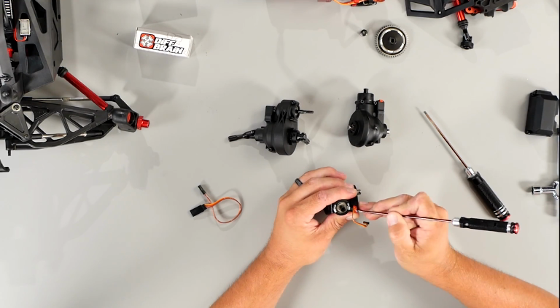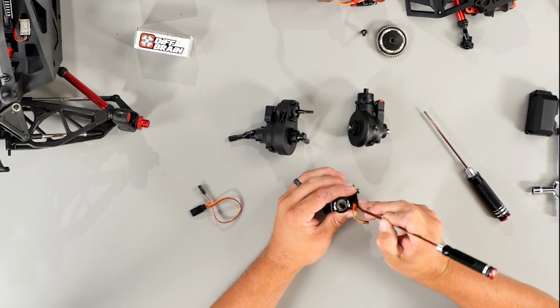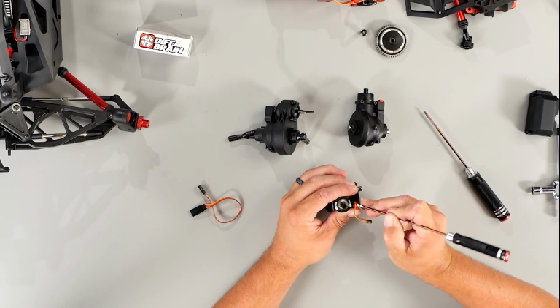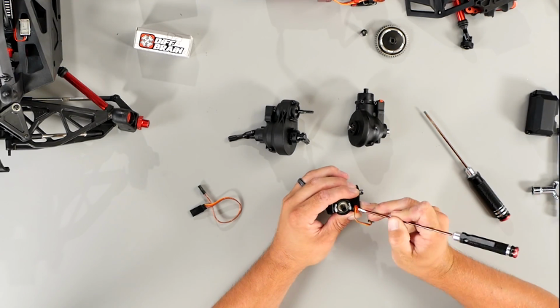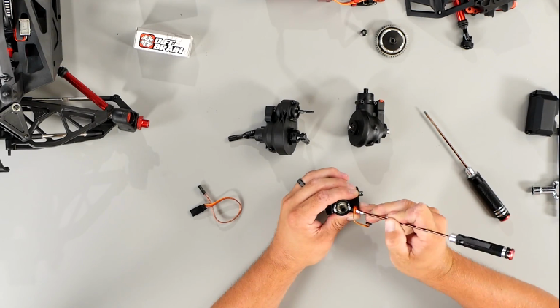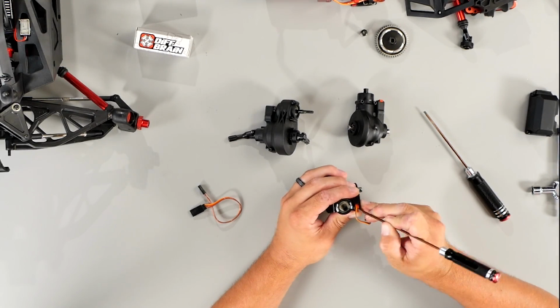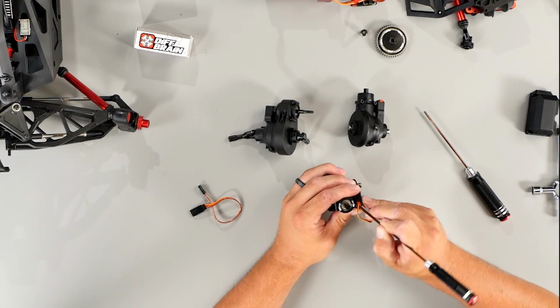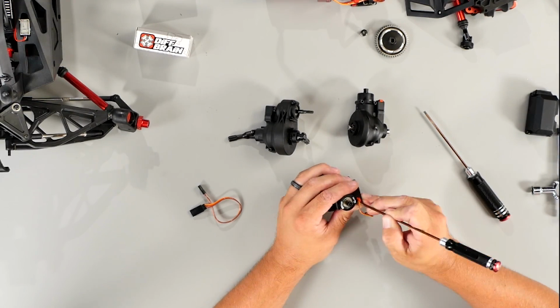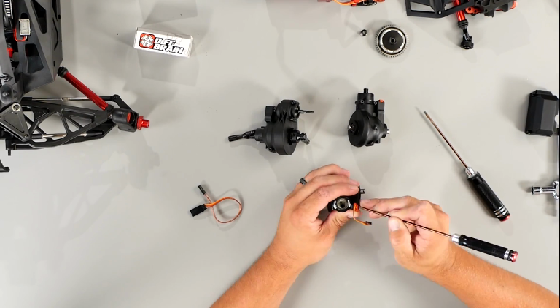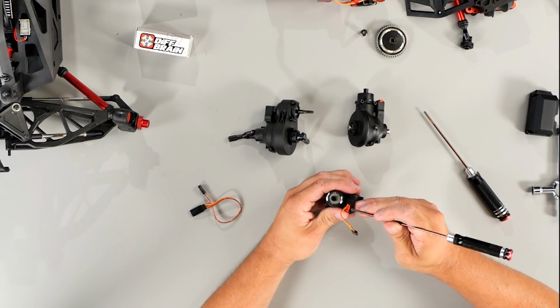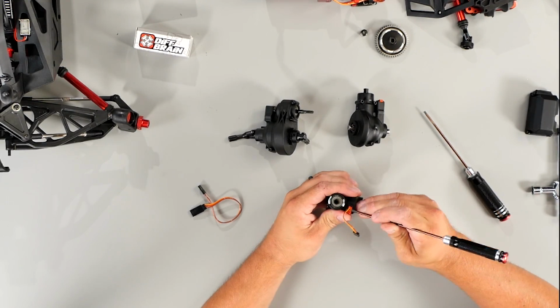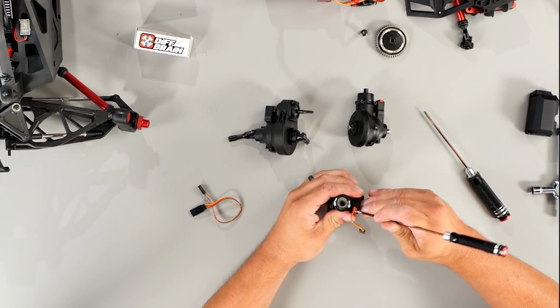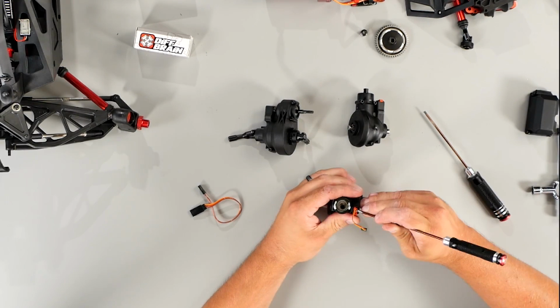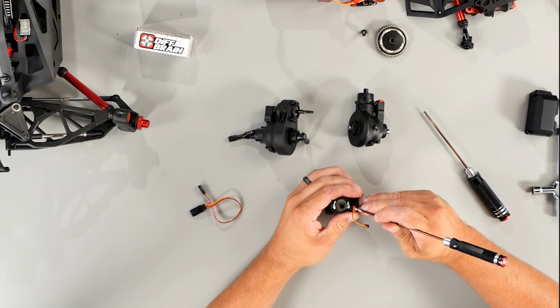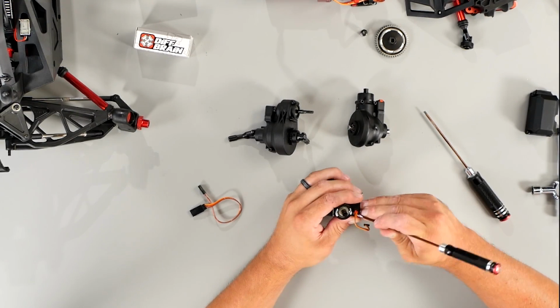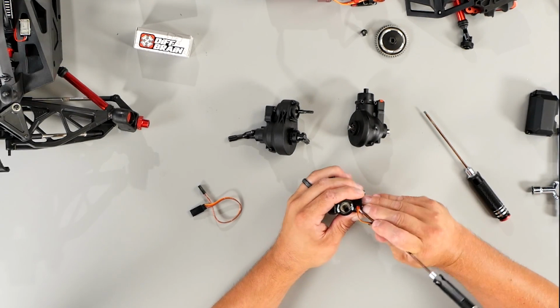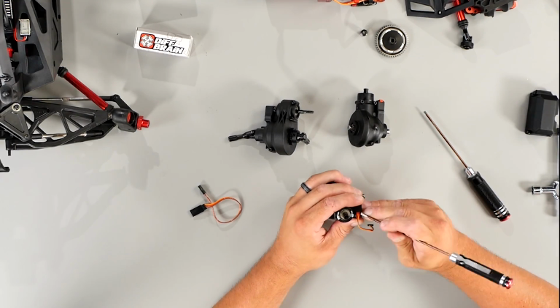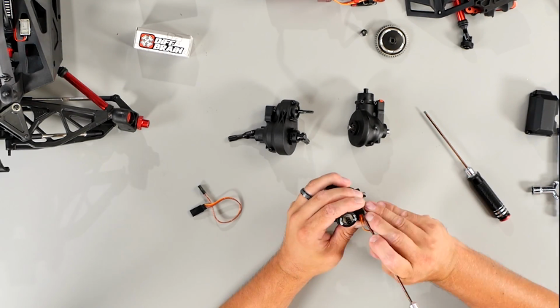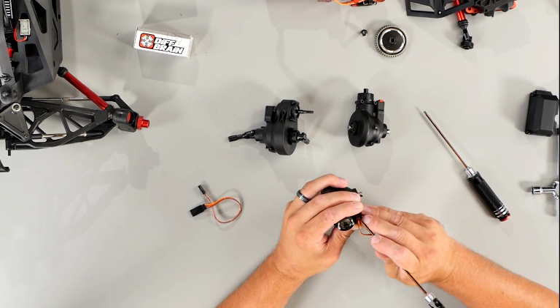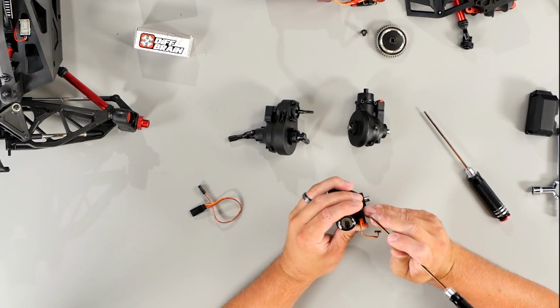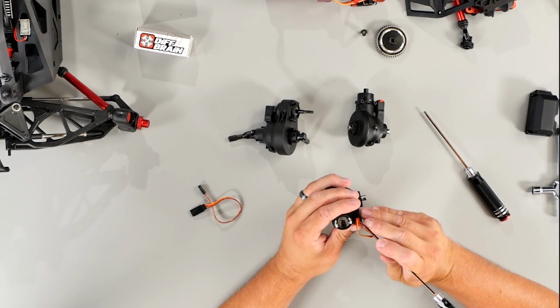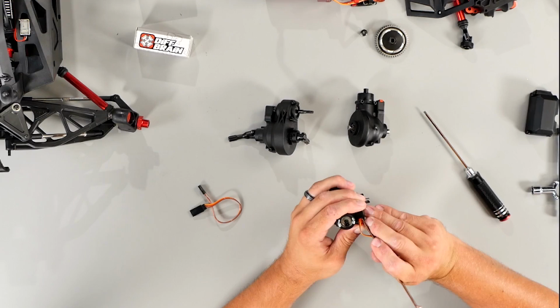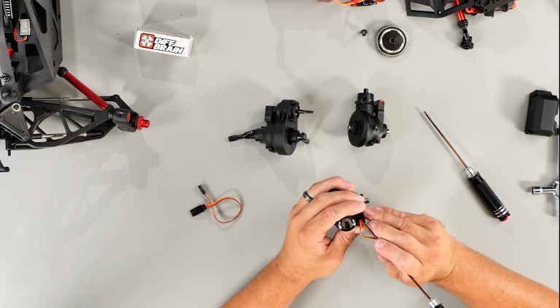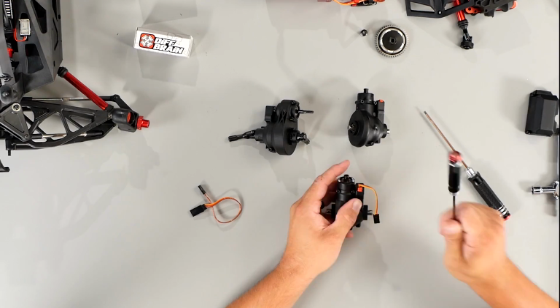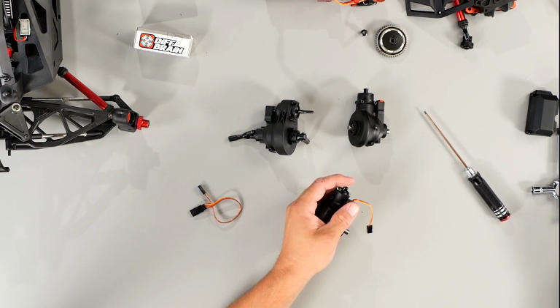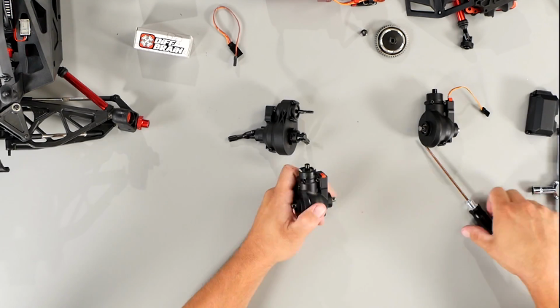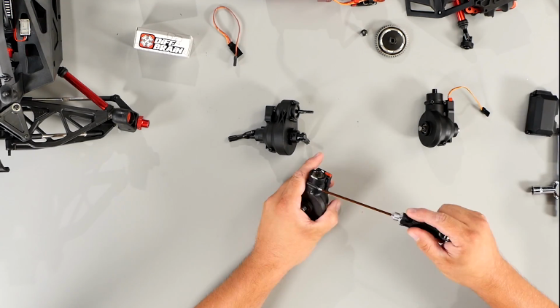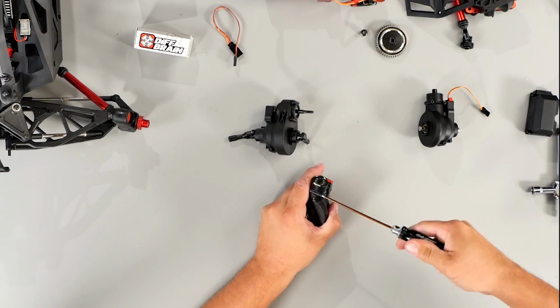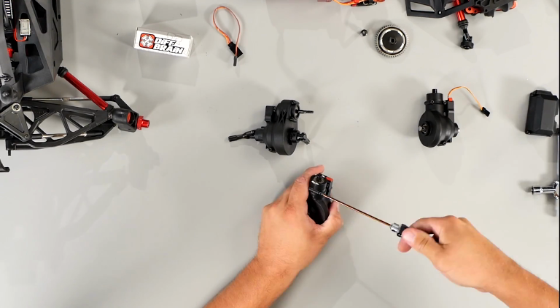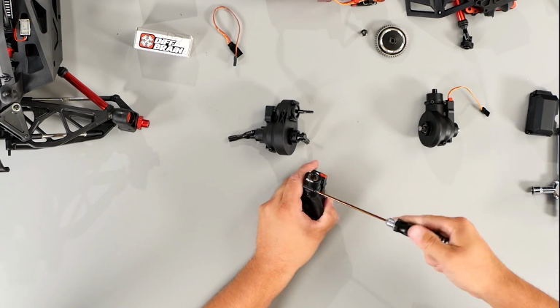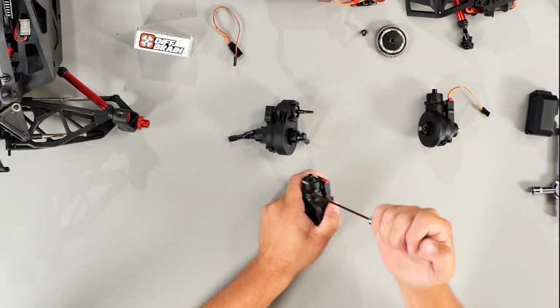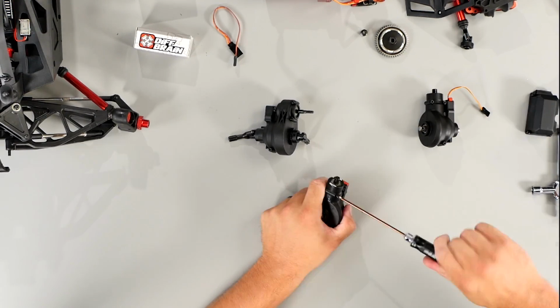That is how you install your diff brain servos in the front diff. Now we'll move to the rear diff.